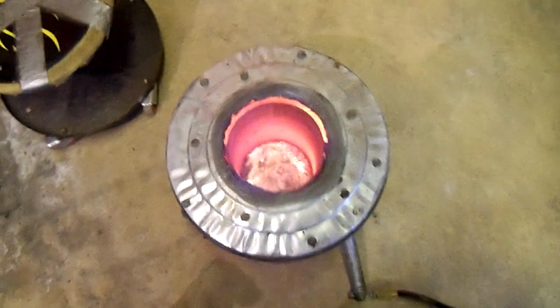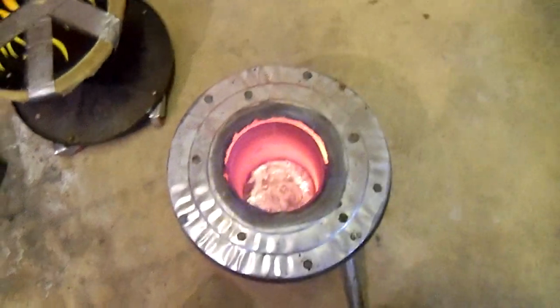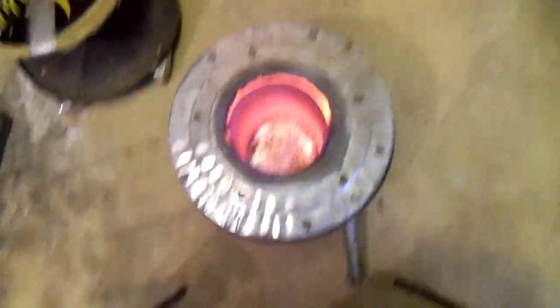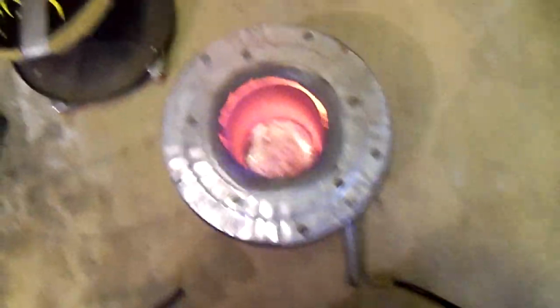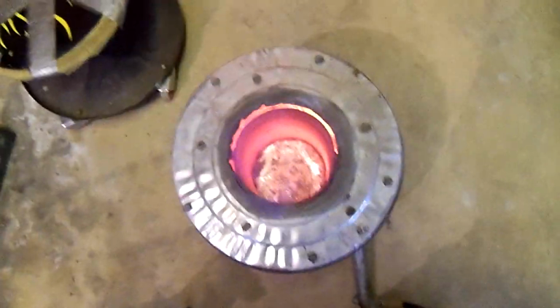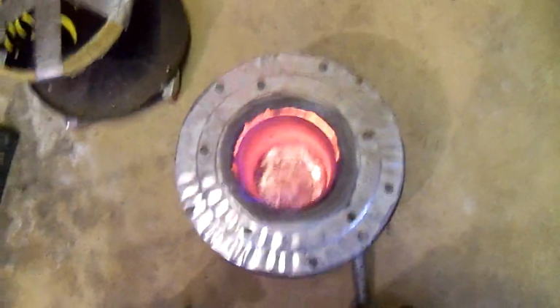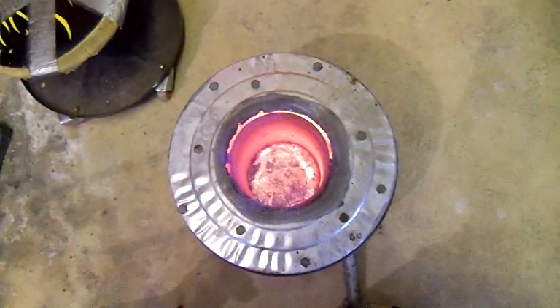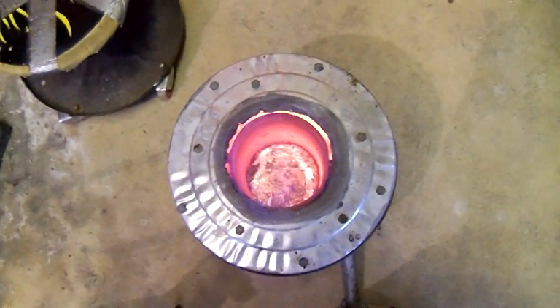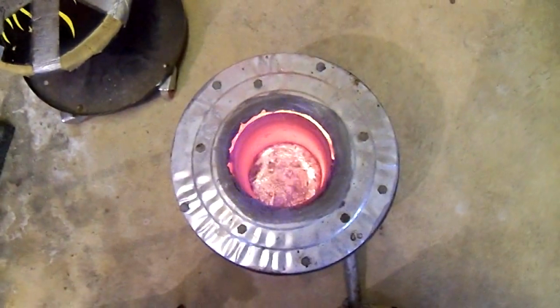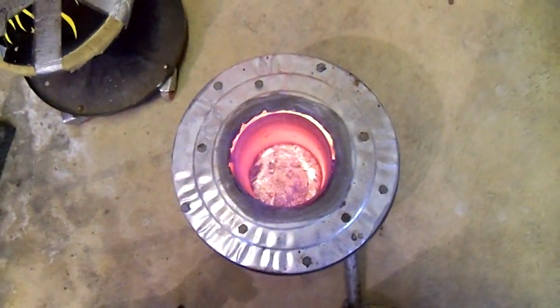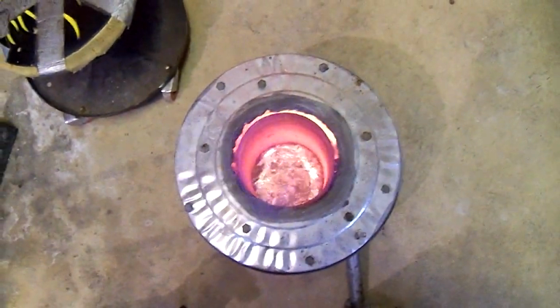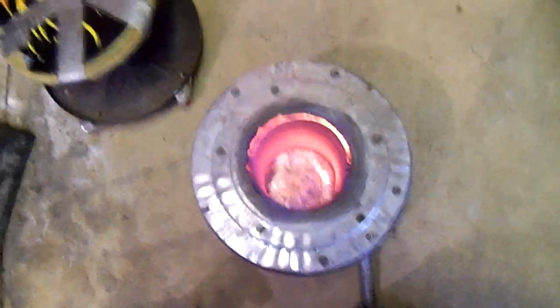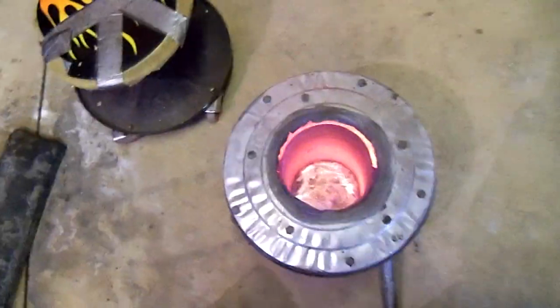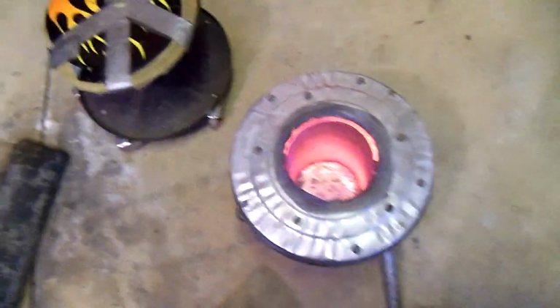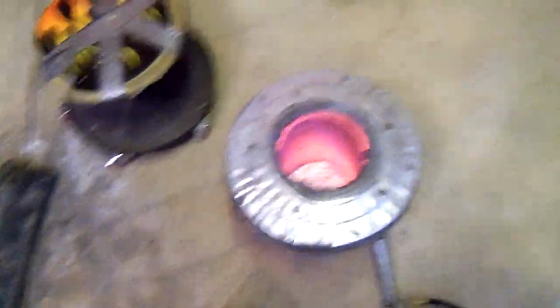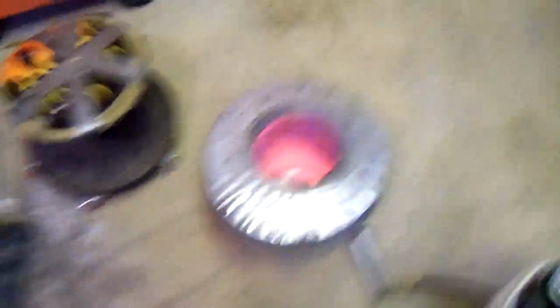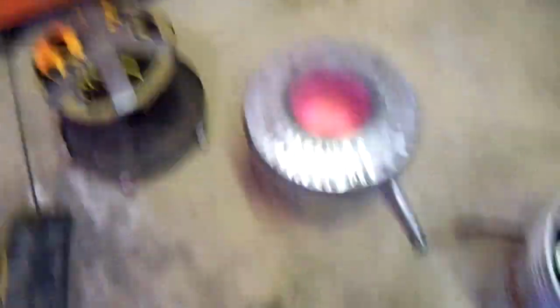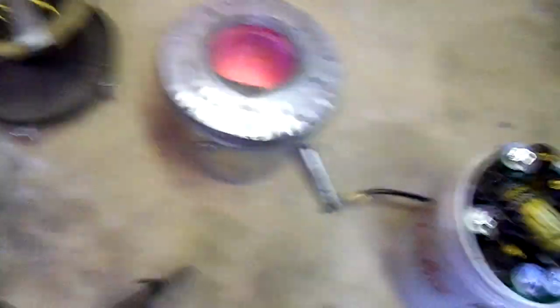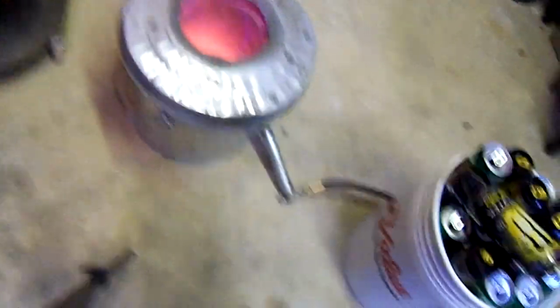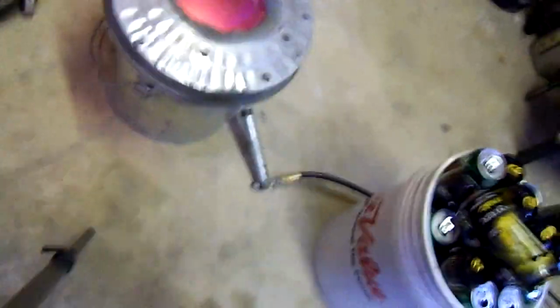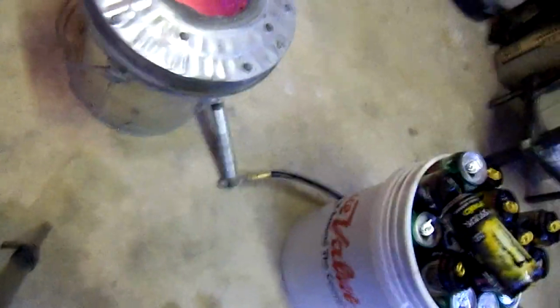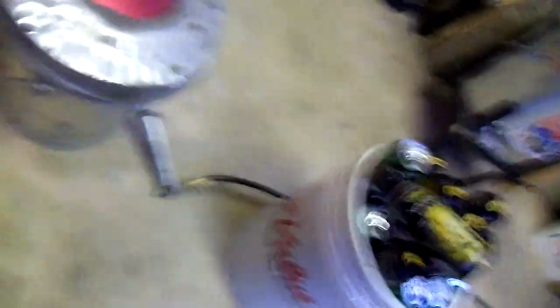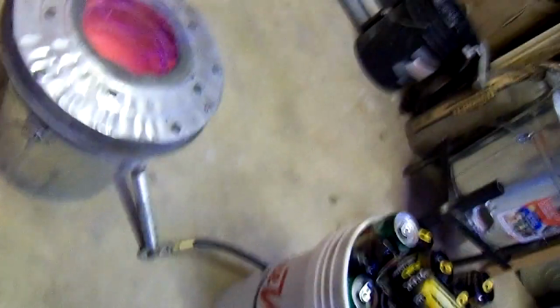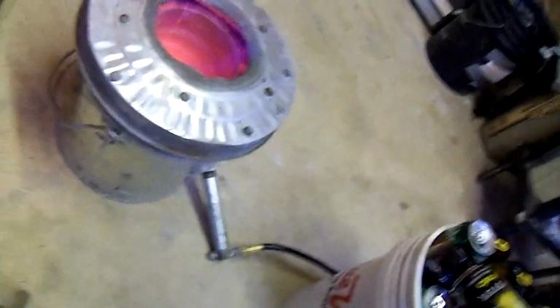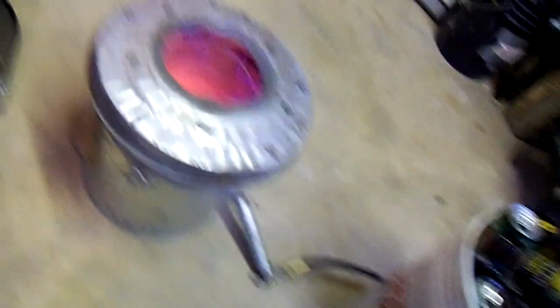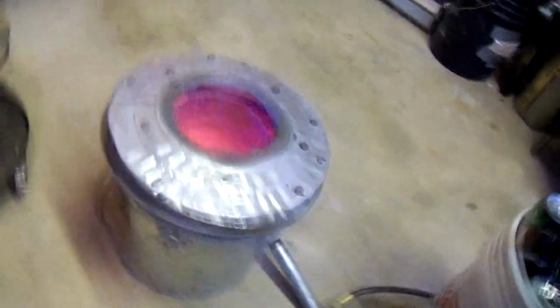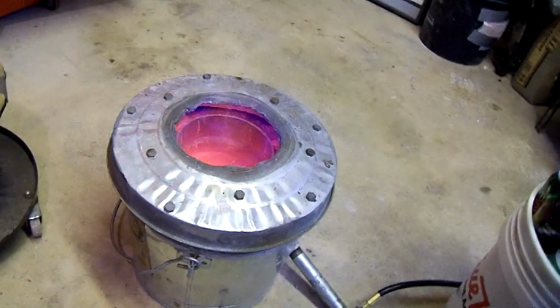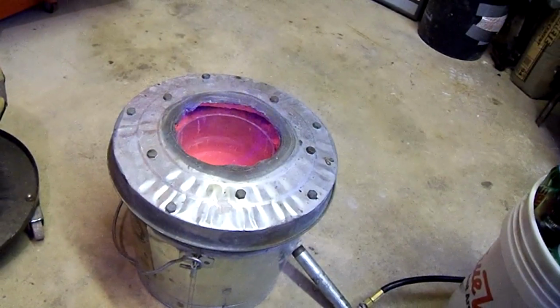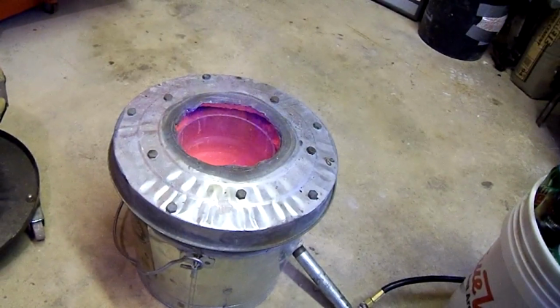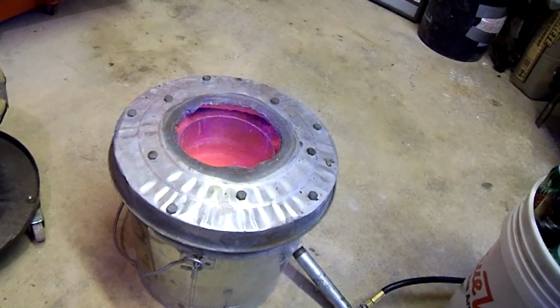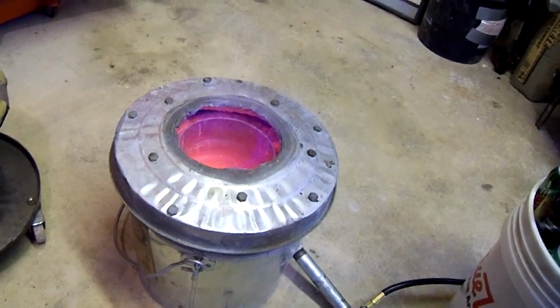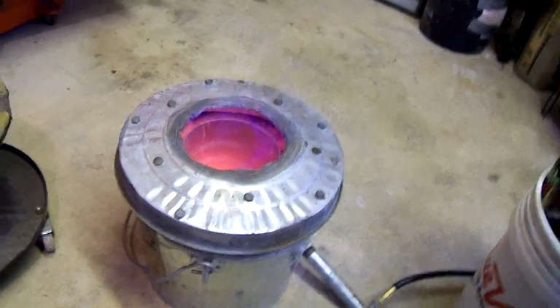The metal's melted down in the bottom there. I don't want to hold the camera over the furnace too long because, believe it or not, that is extremely hot.